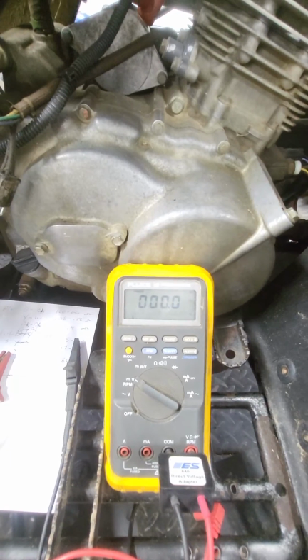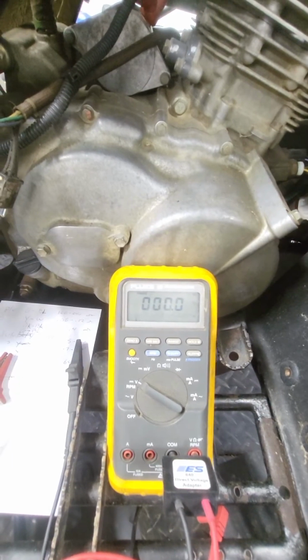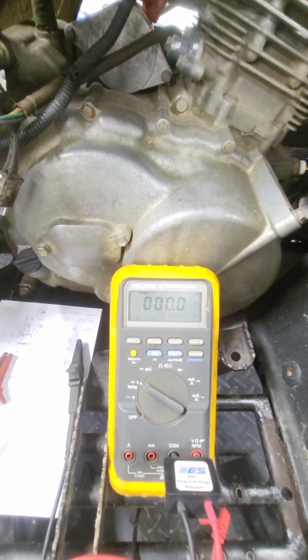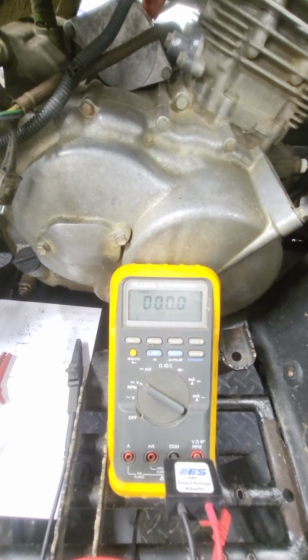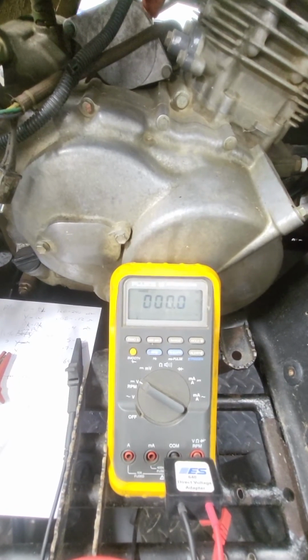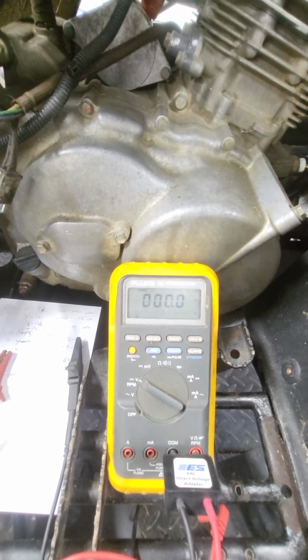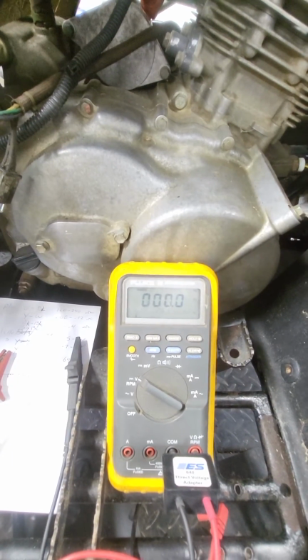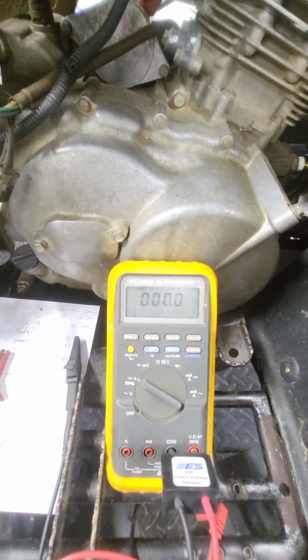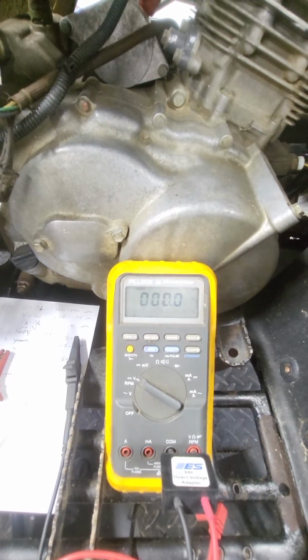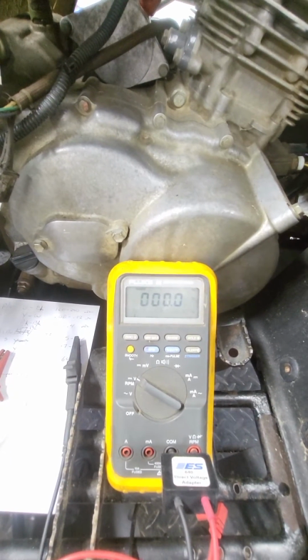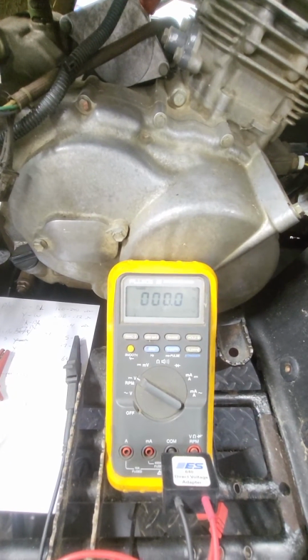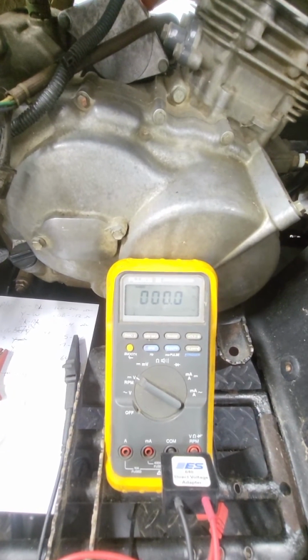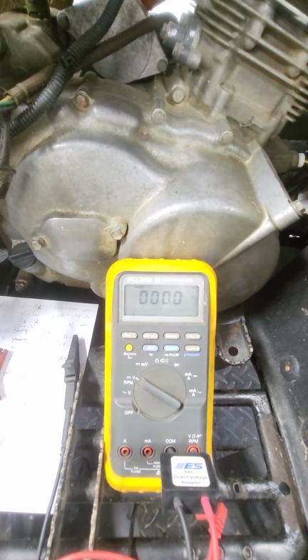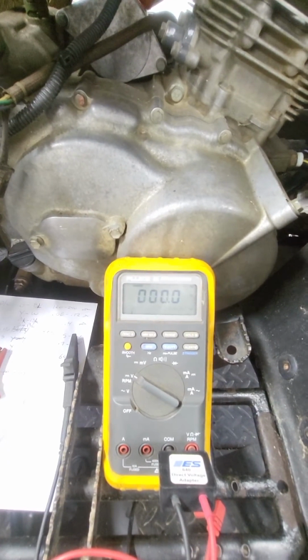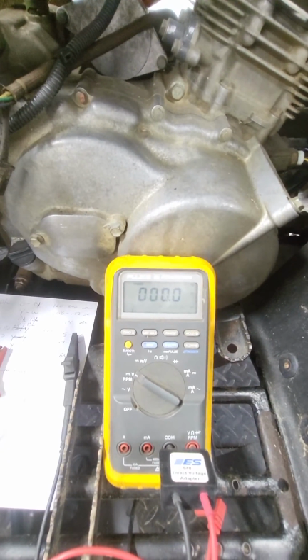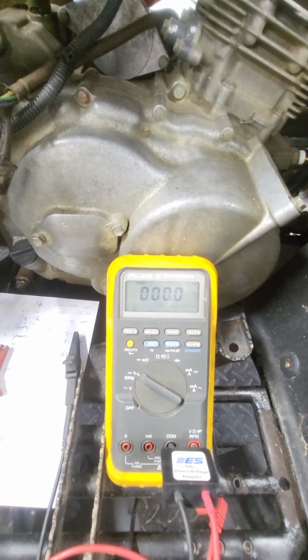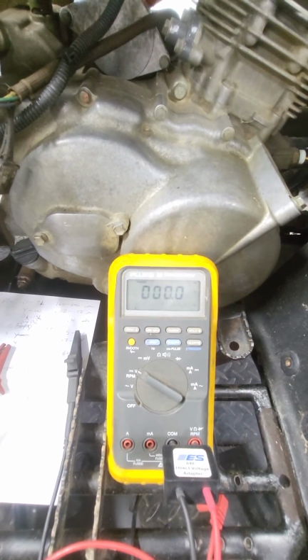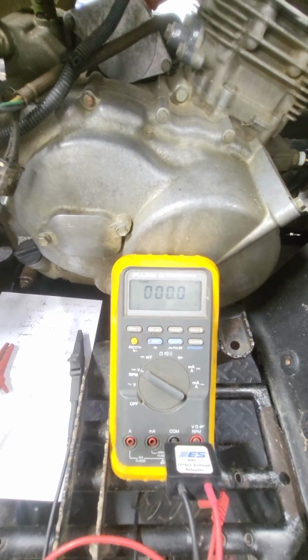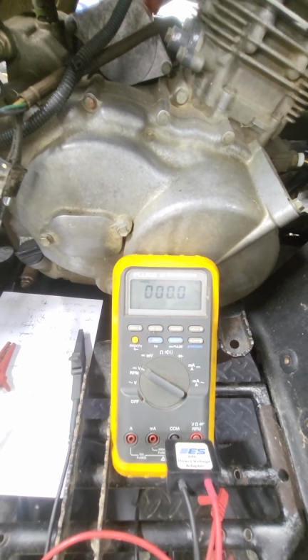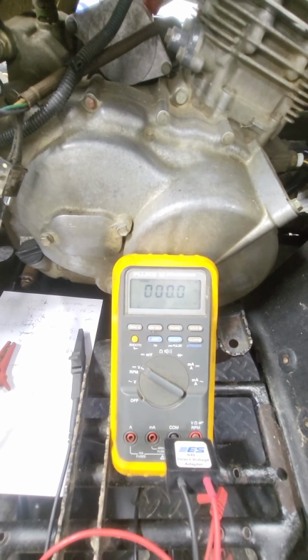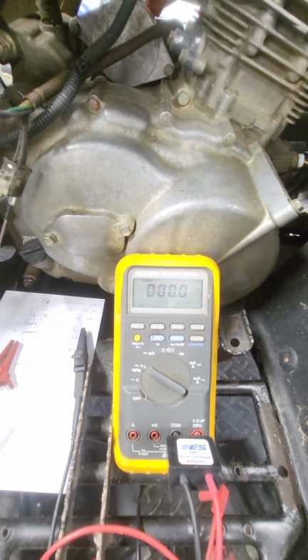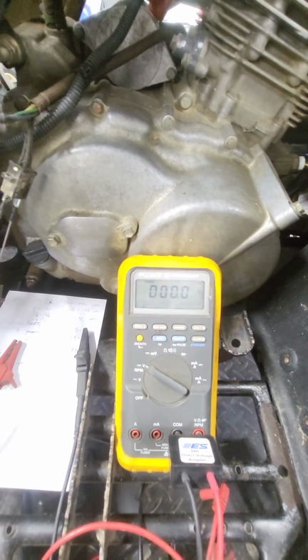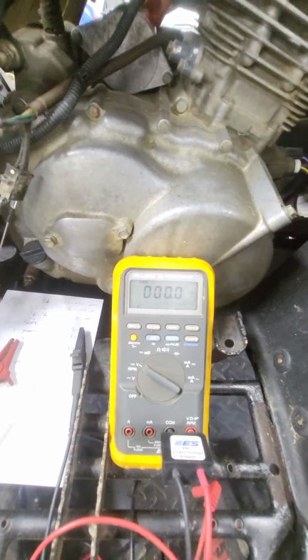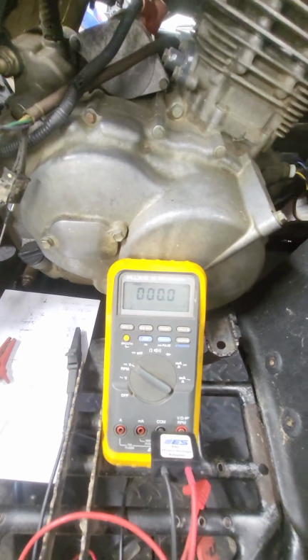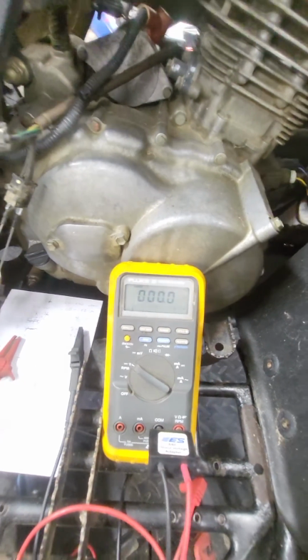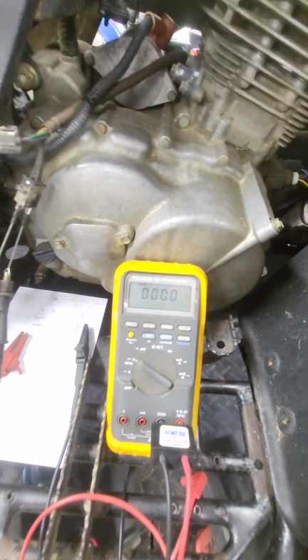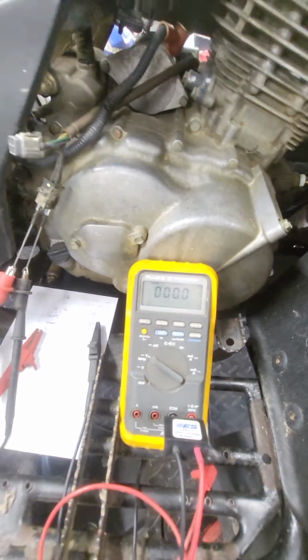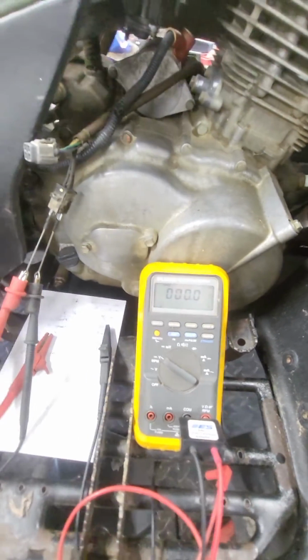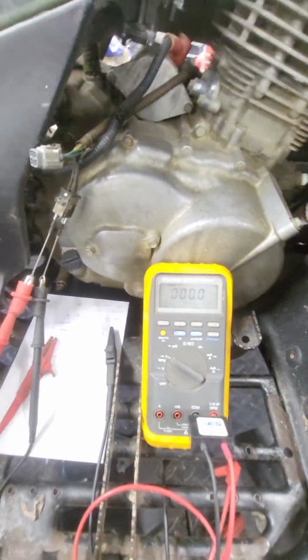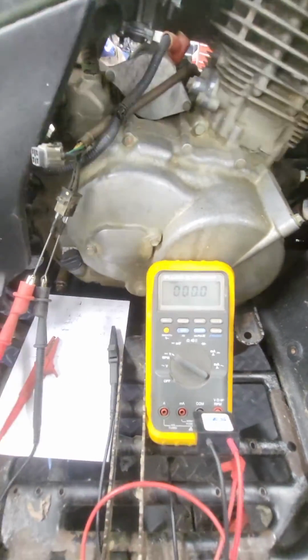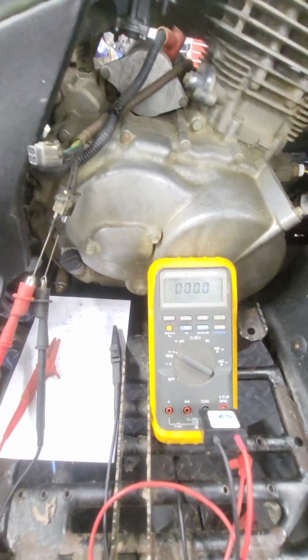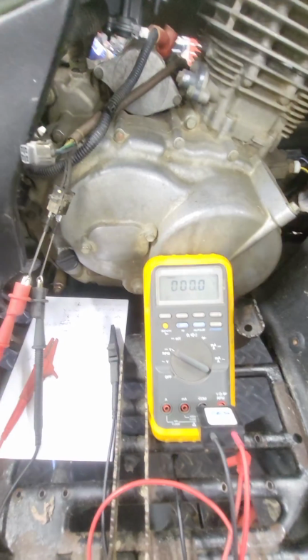So this machine will need a stator. We'll order a stator and then go from there.